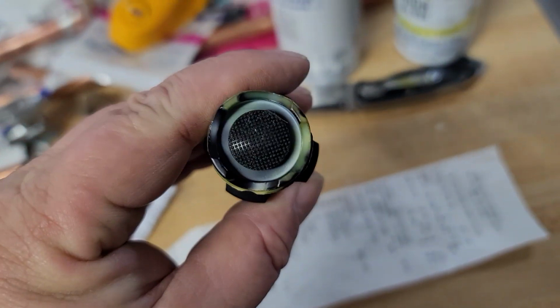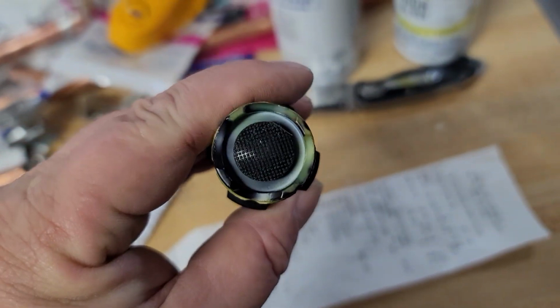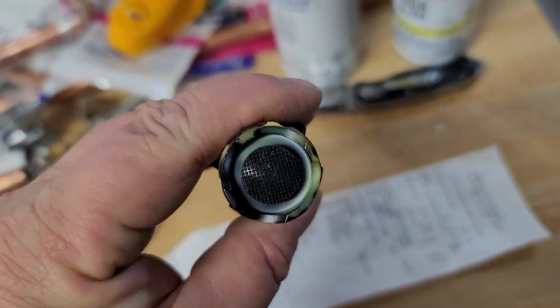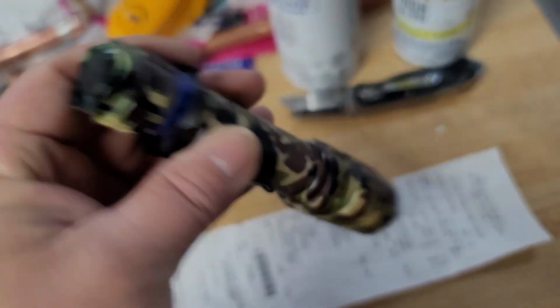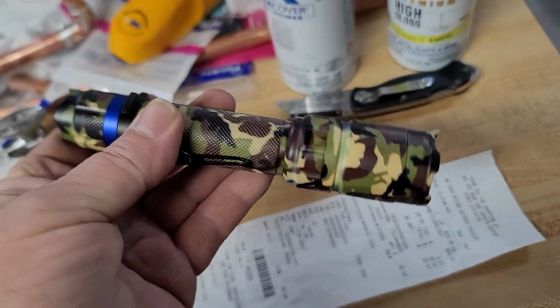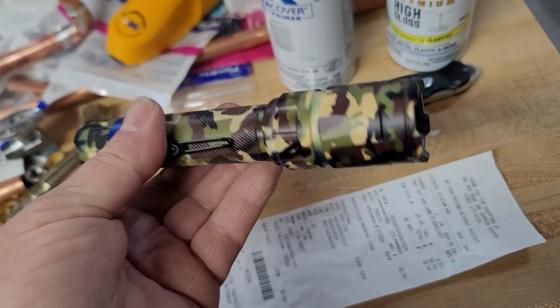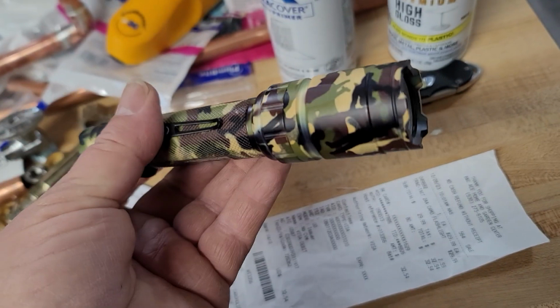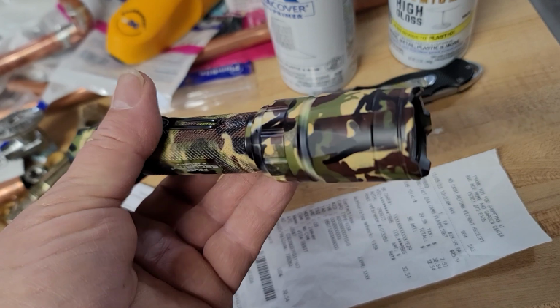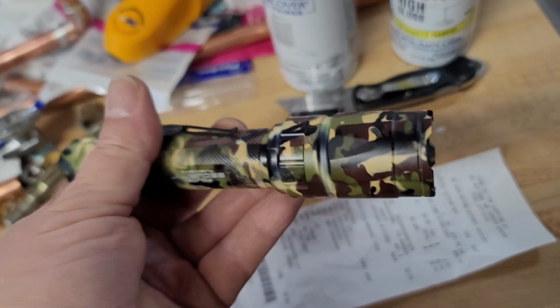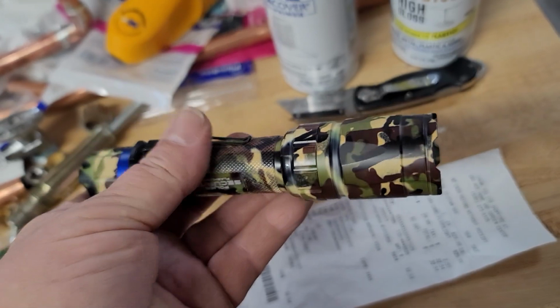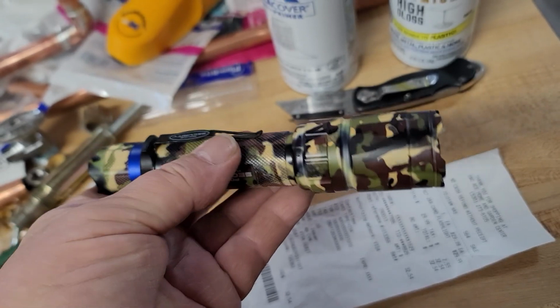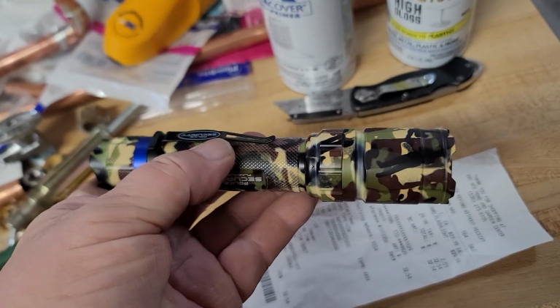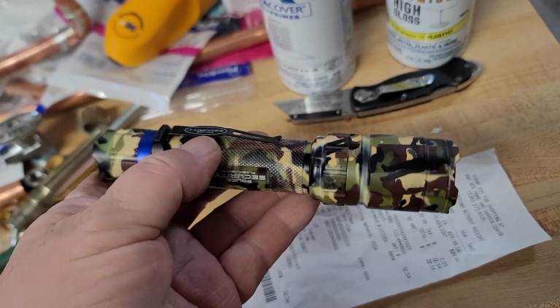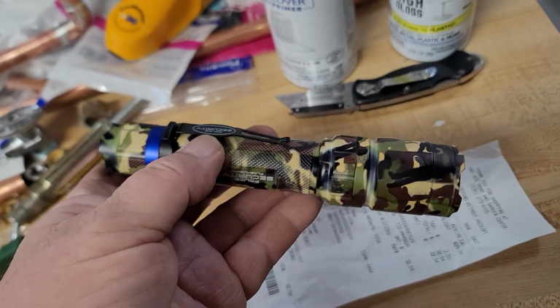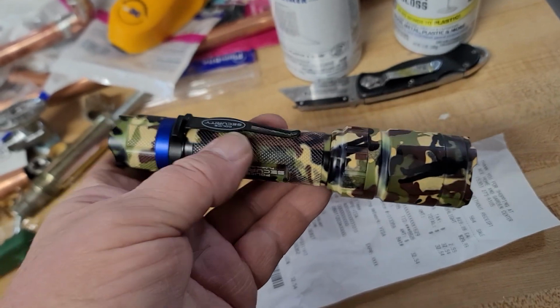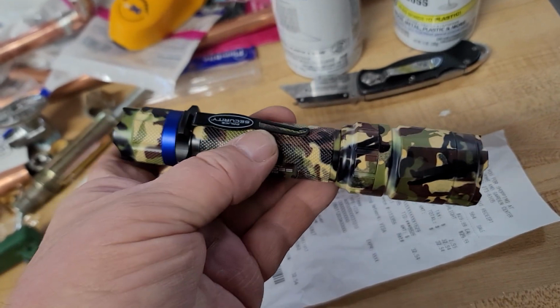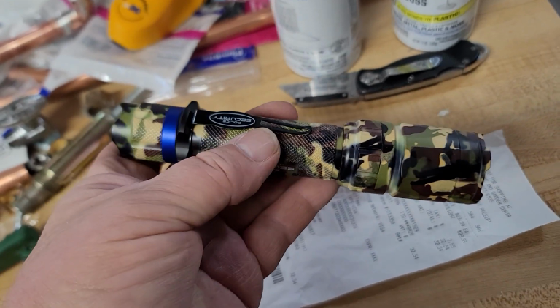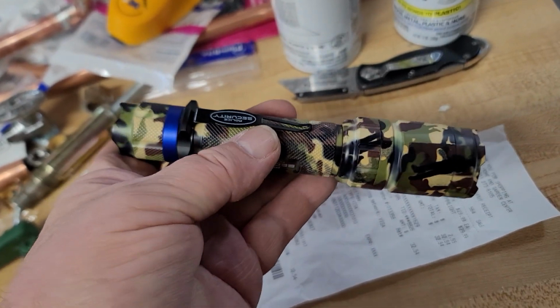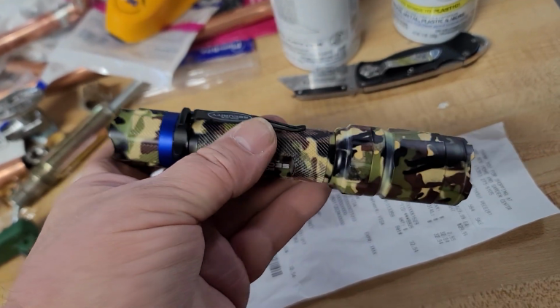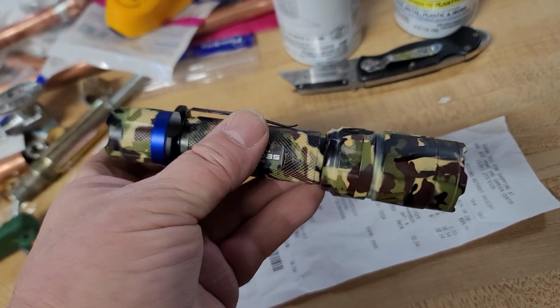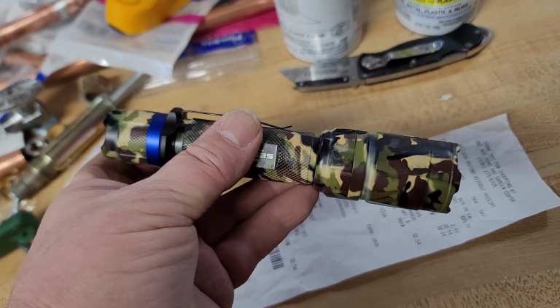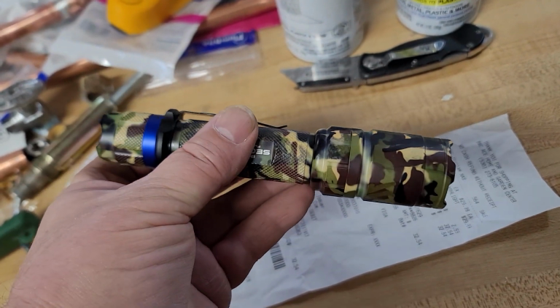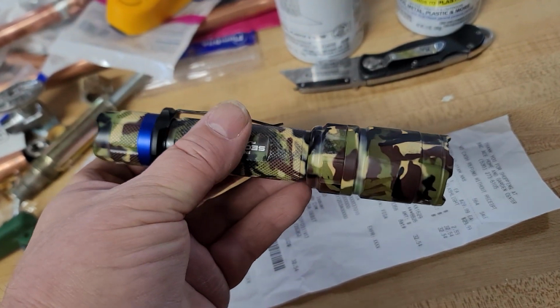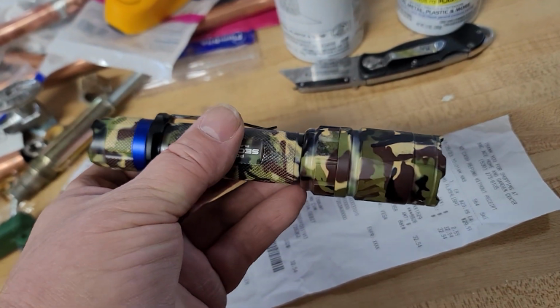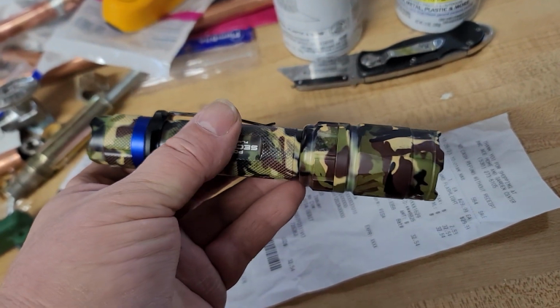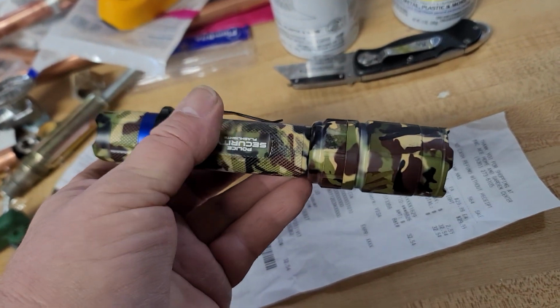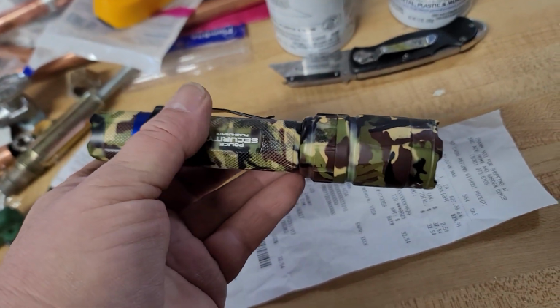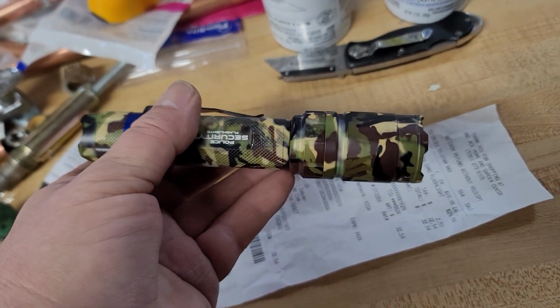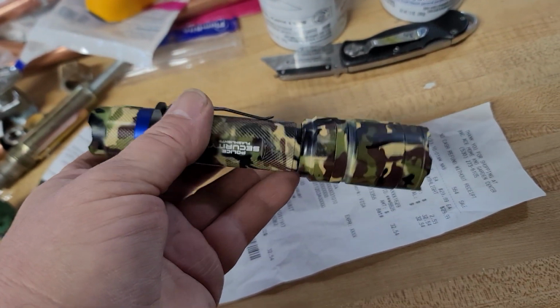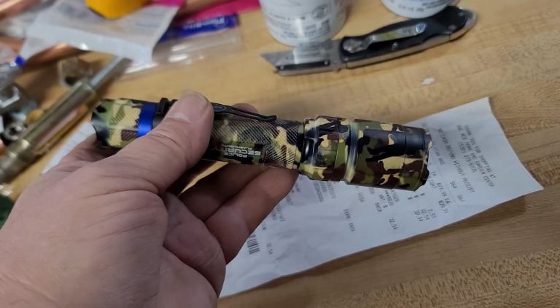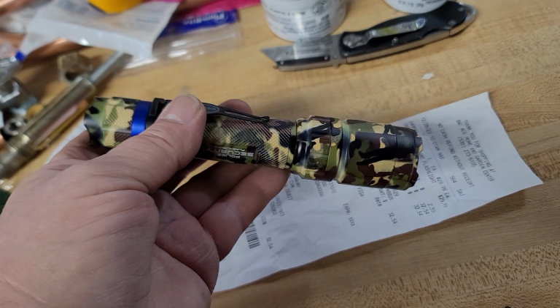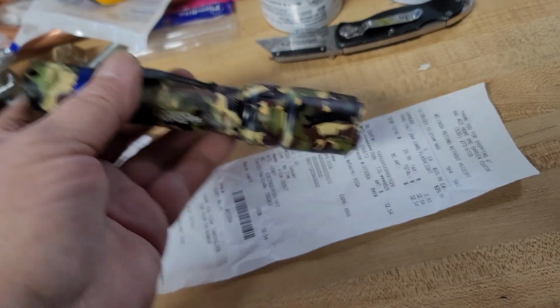It feels like quality. It's got a clip — clip it on the pocket, clip it on the belt, clip it on the backpack.